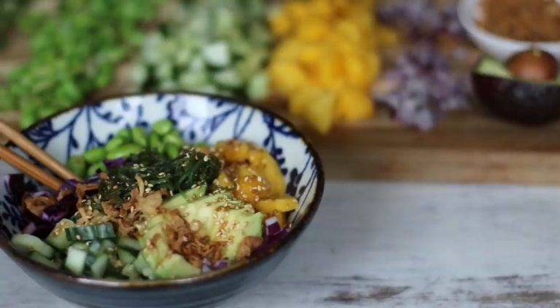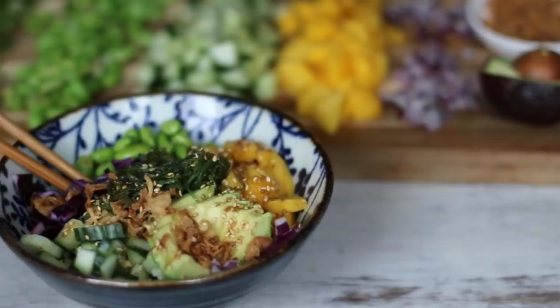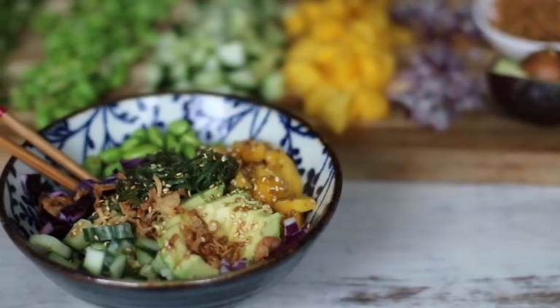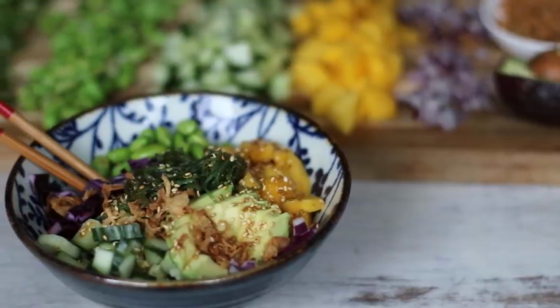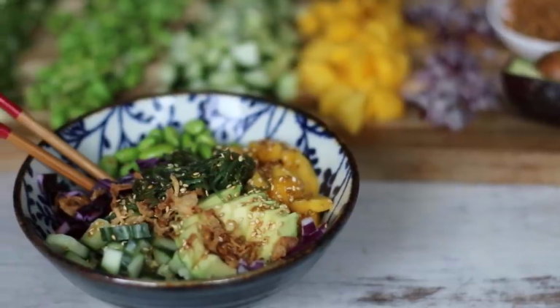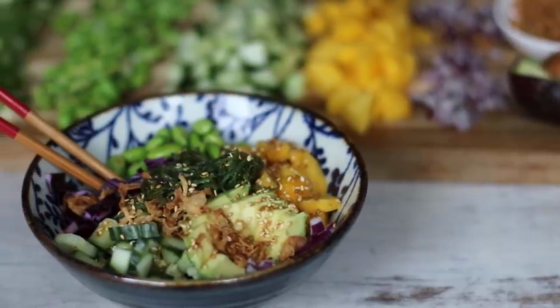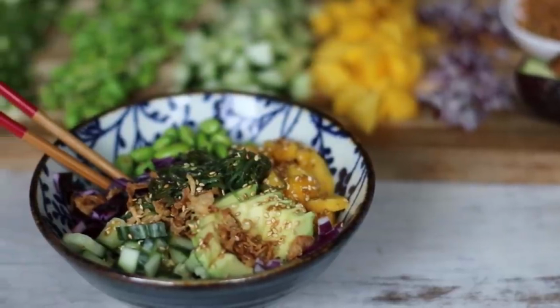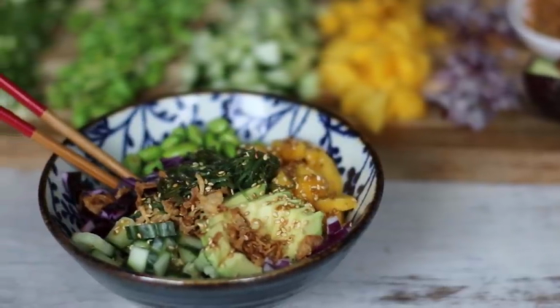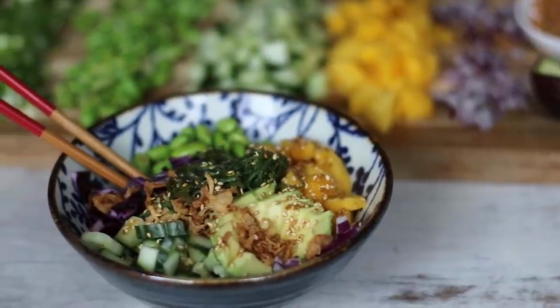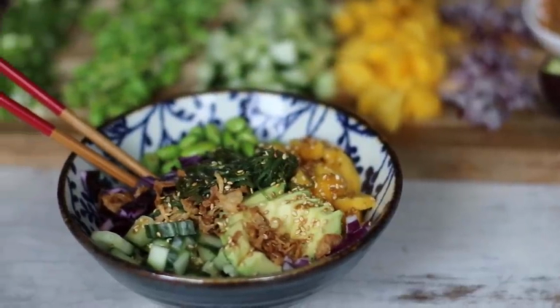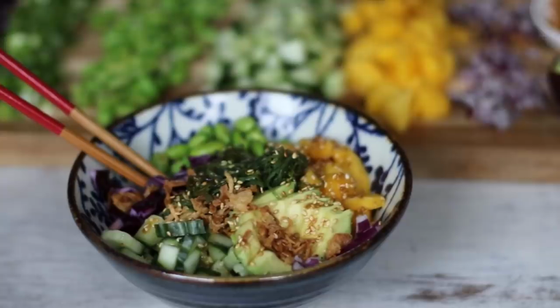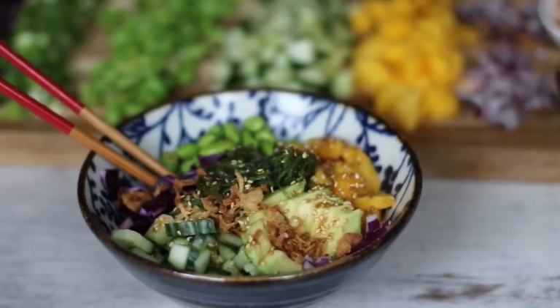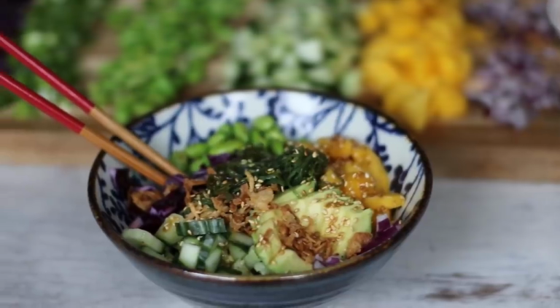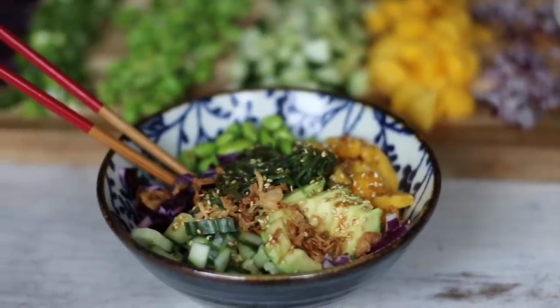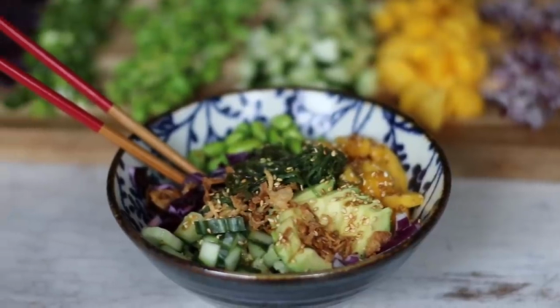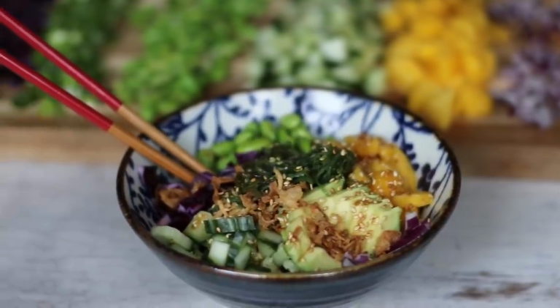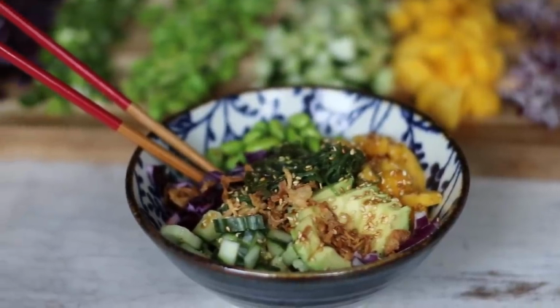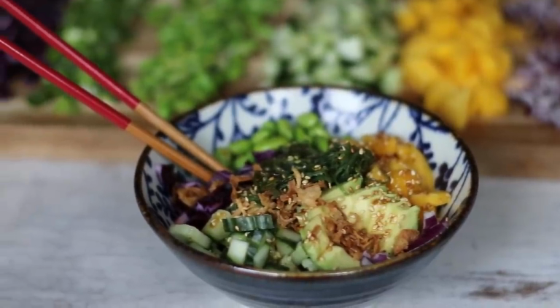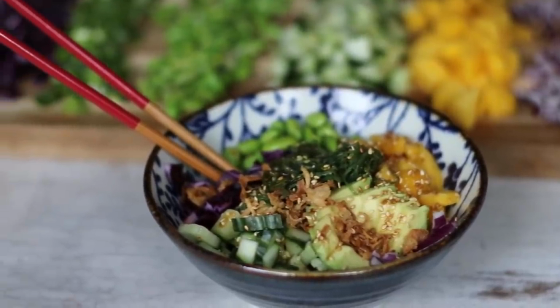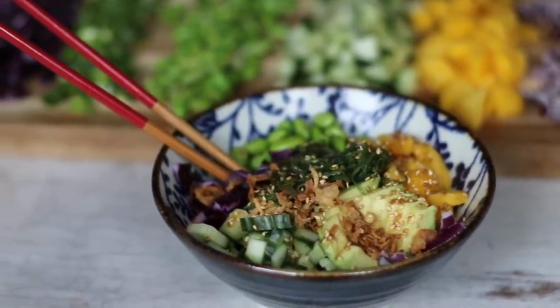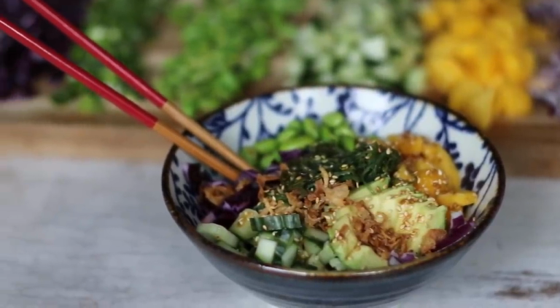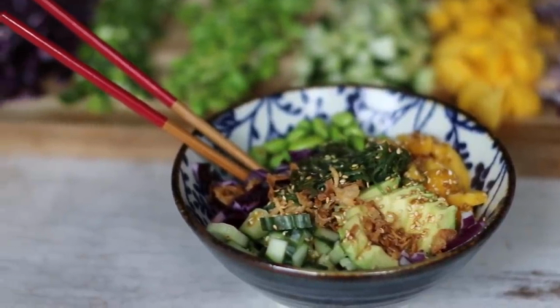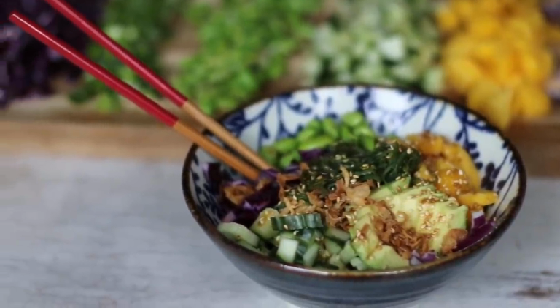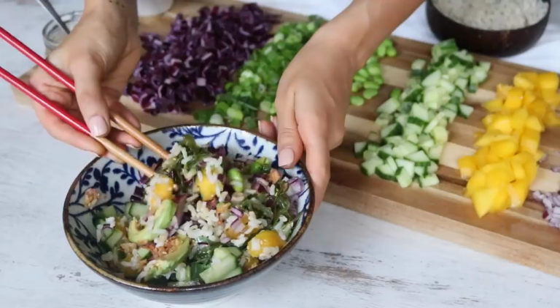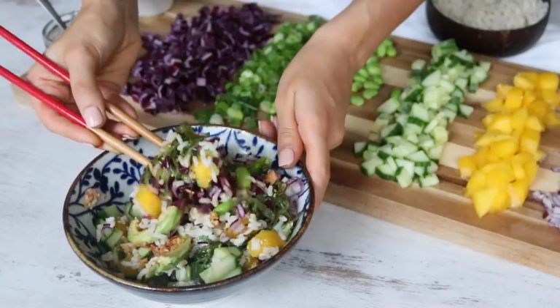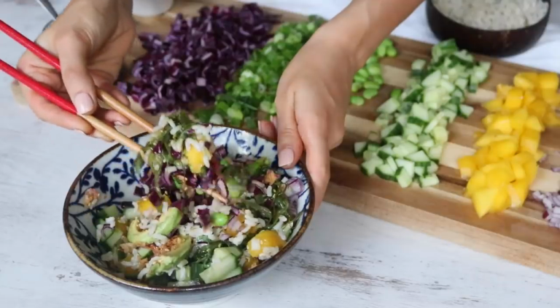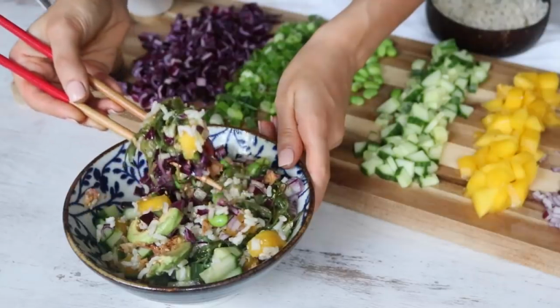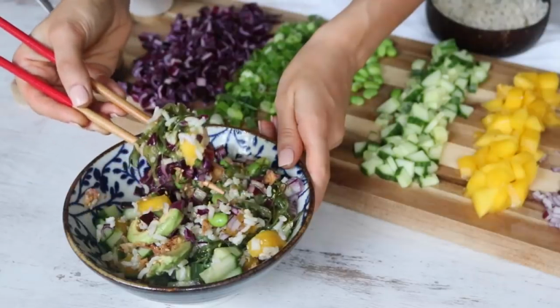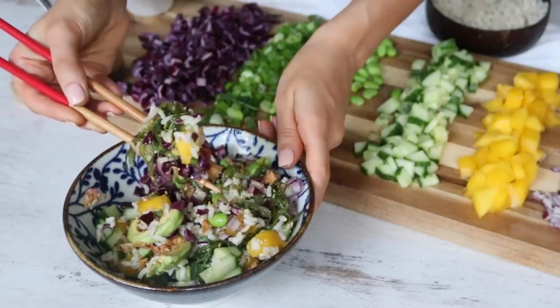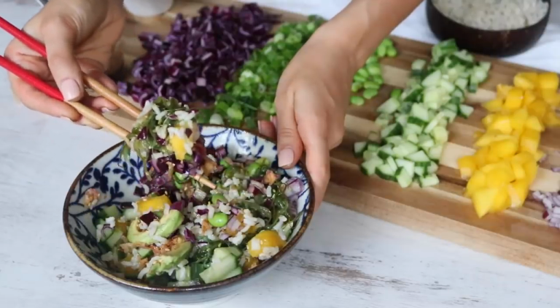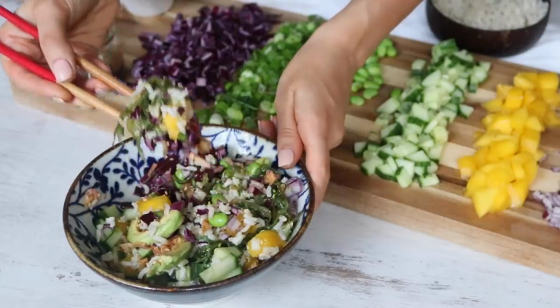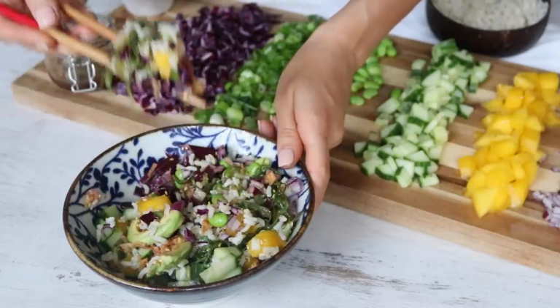If you like sushi, I guarantee you're gonna love this bowl. It's been a favorite in our home for the last few months.